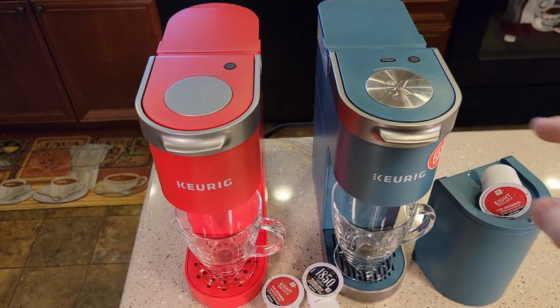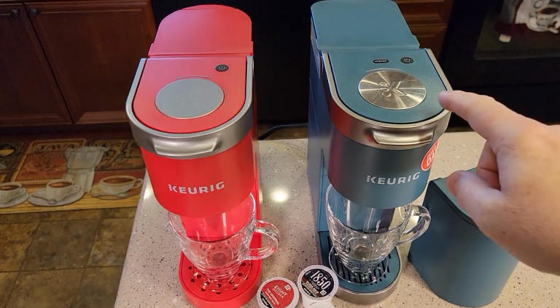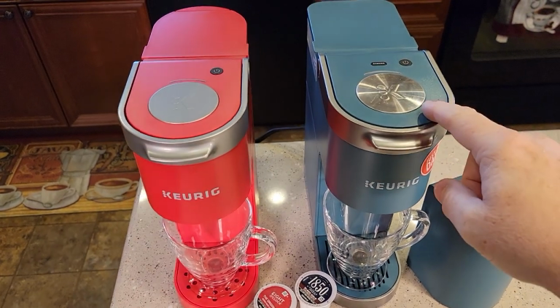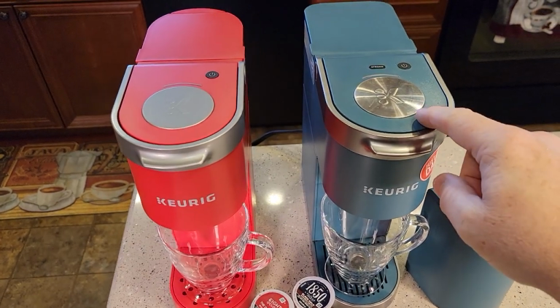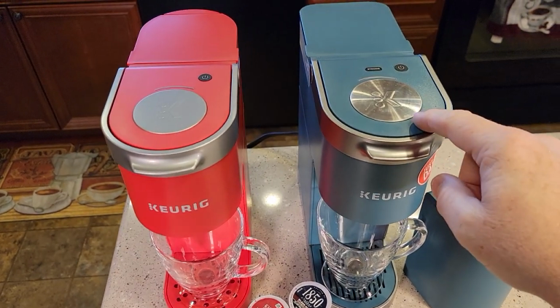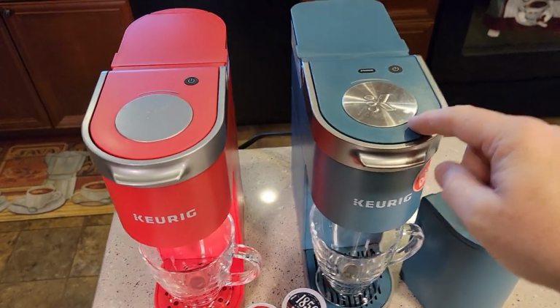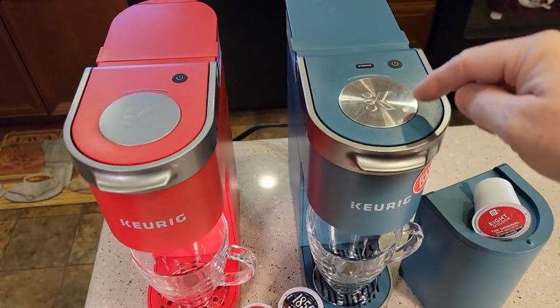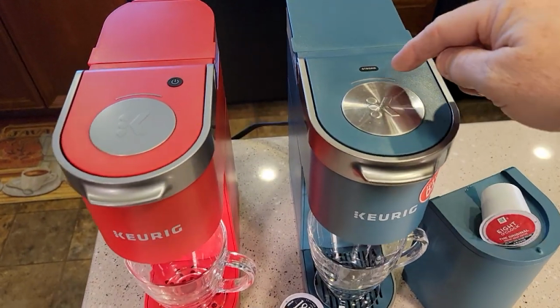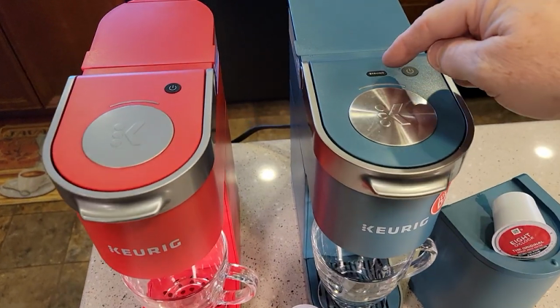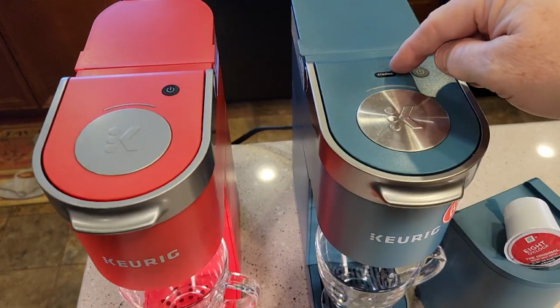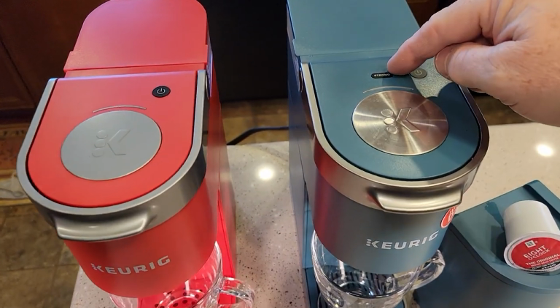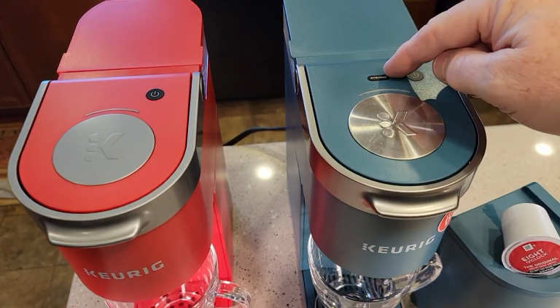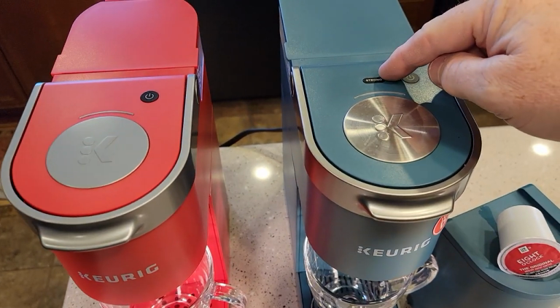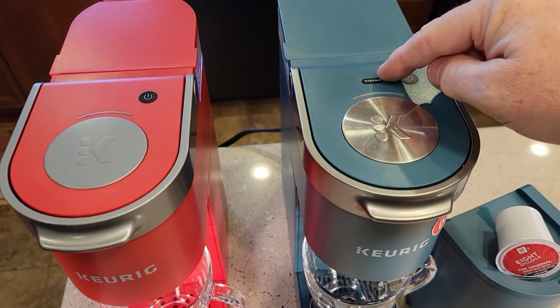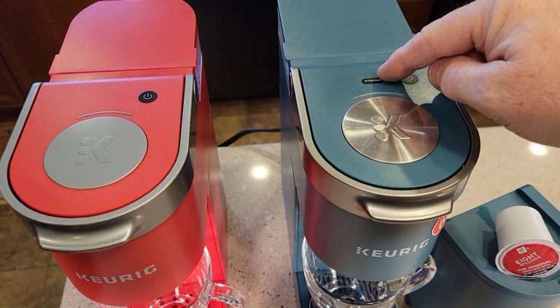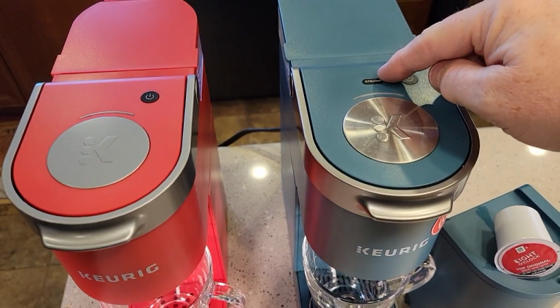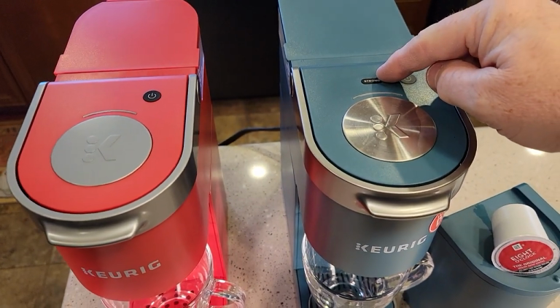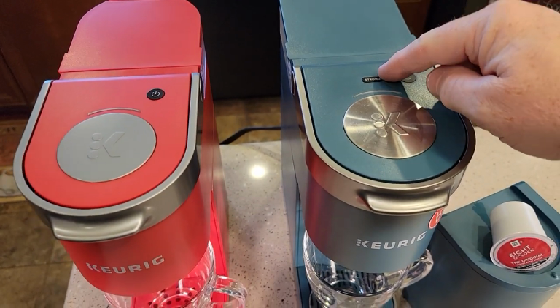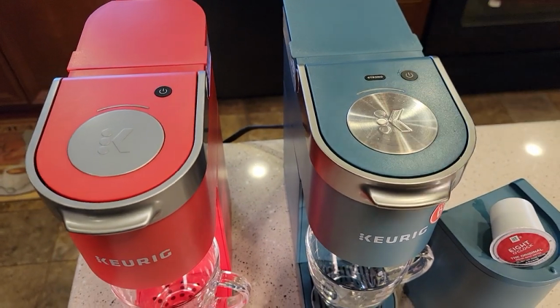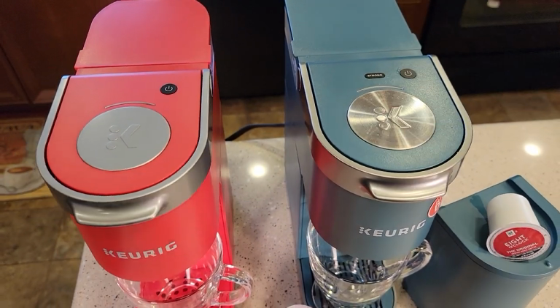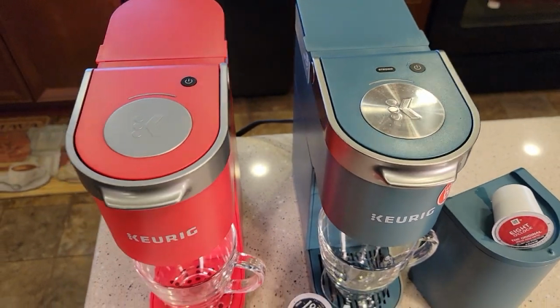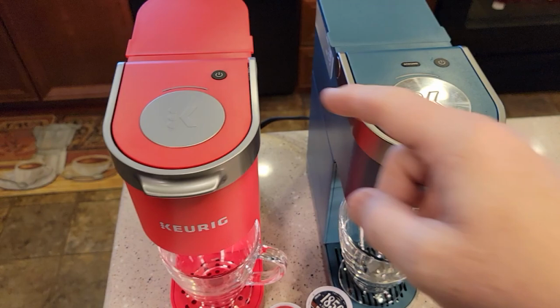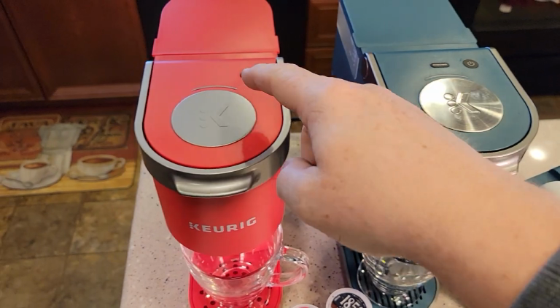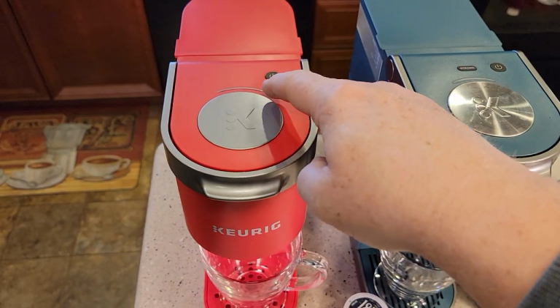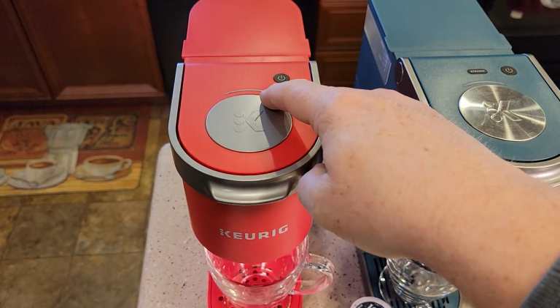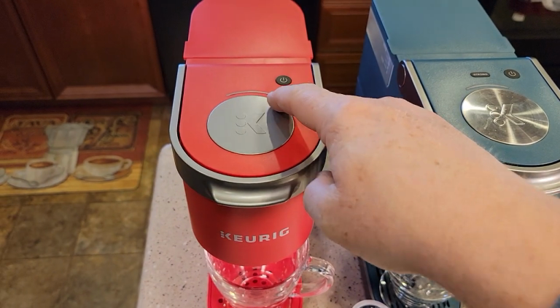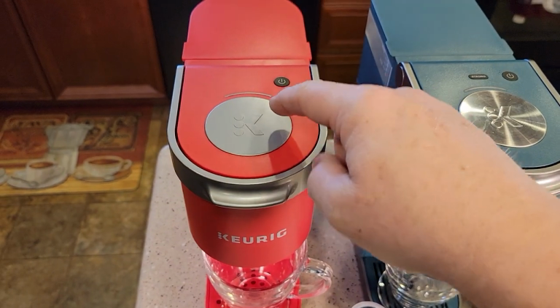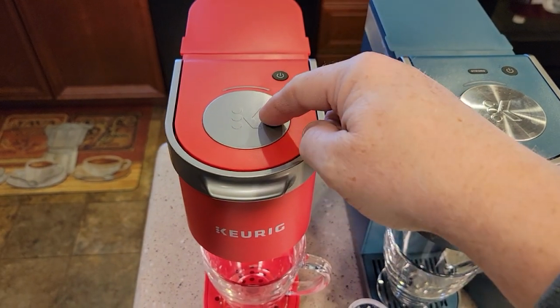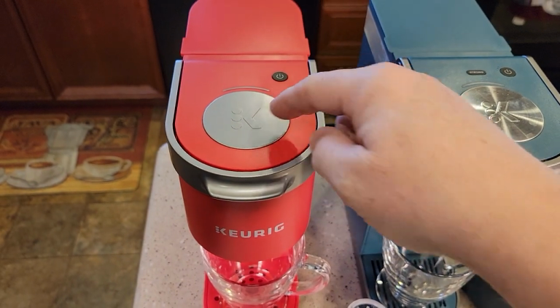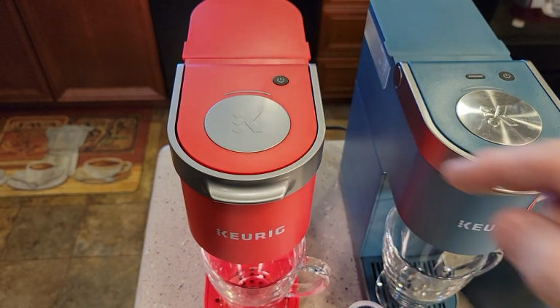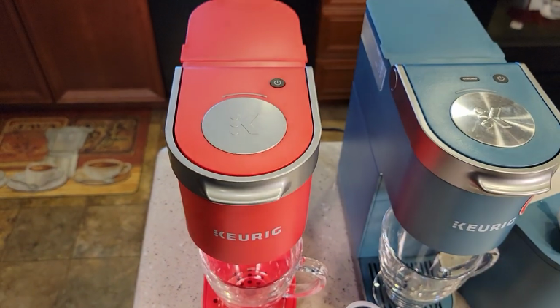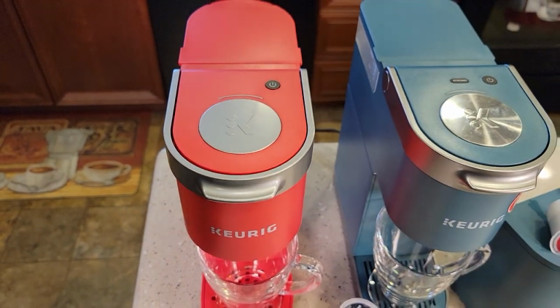First thing, the K-mini Plus has the option for a strong brew. The K-mini does not — just a standard brew.